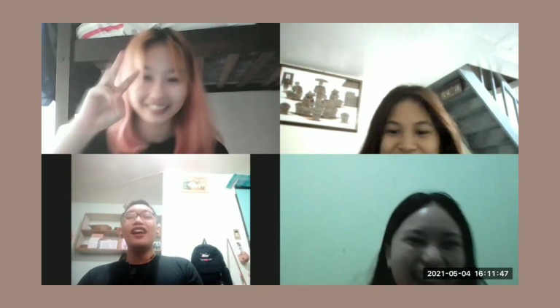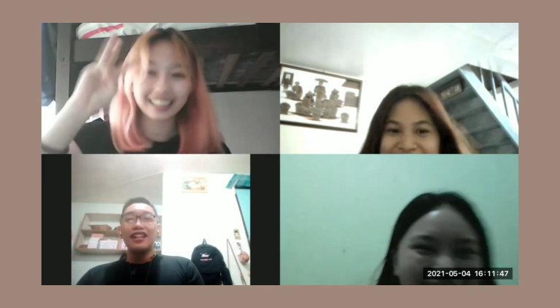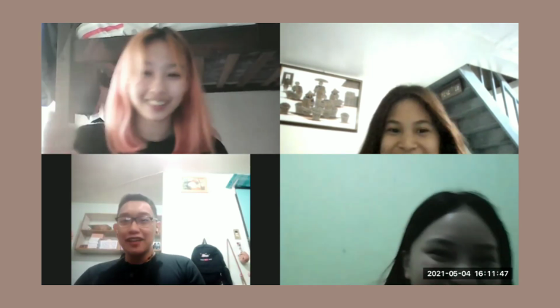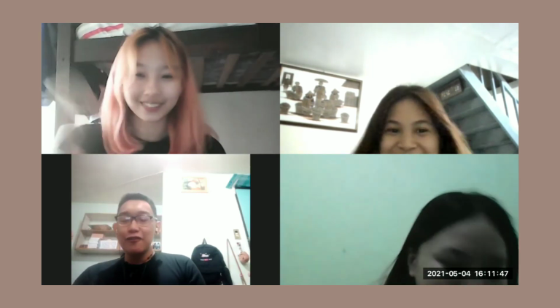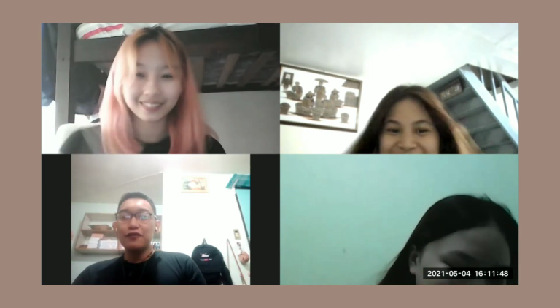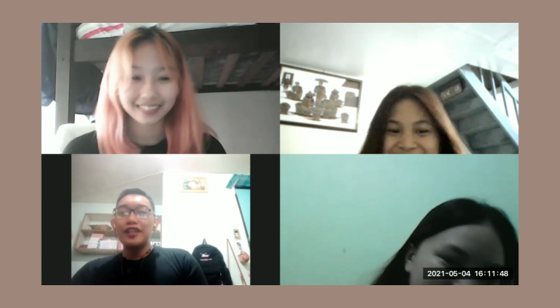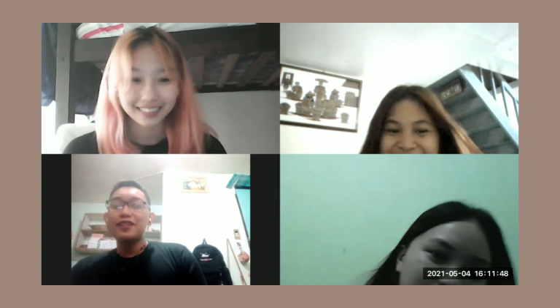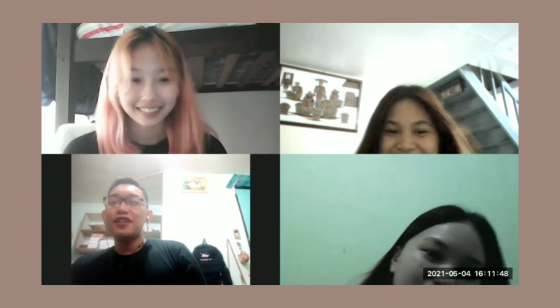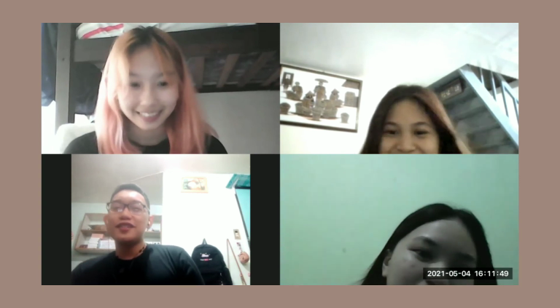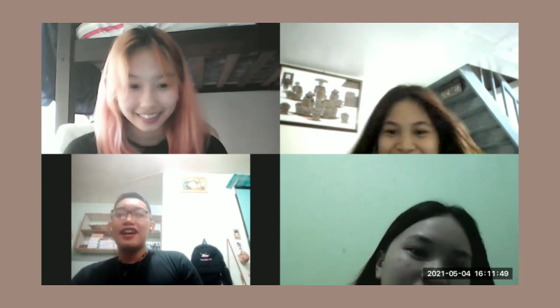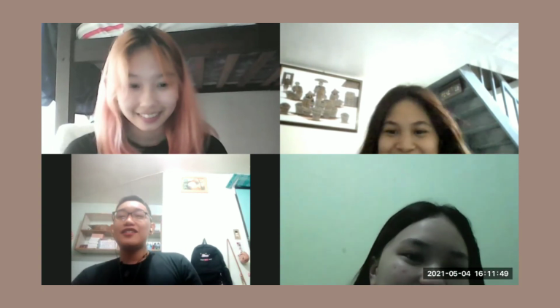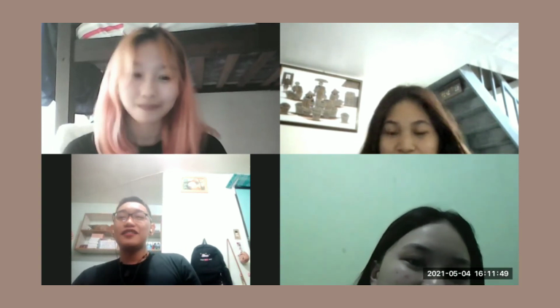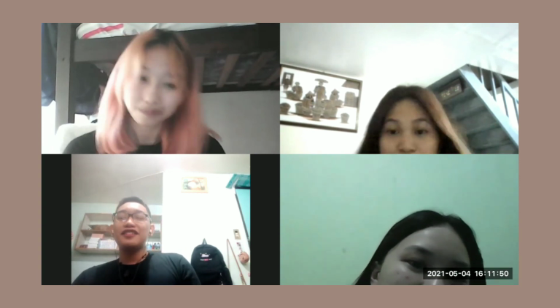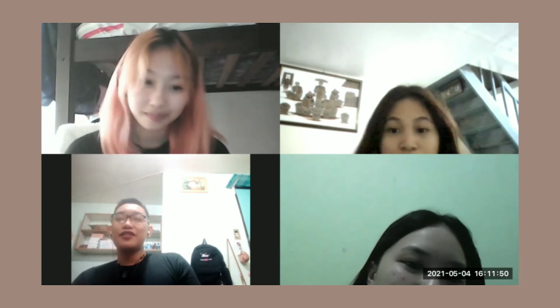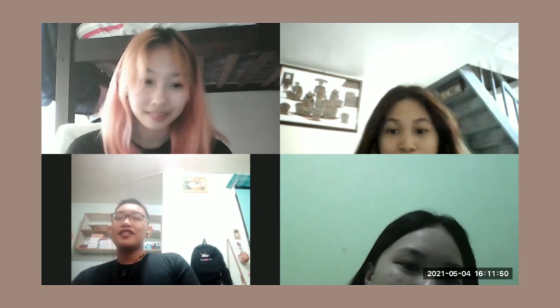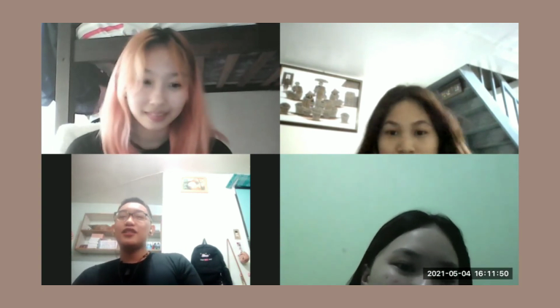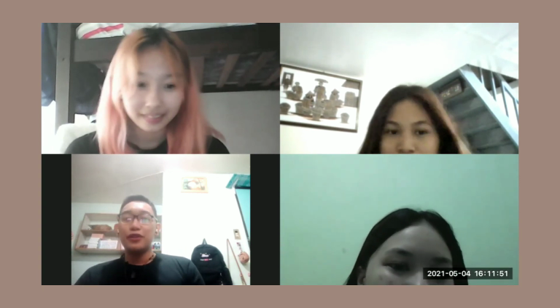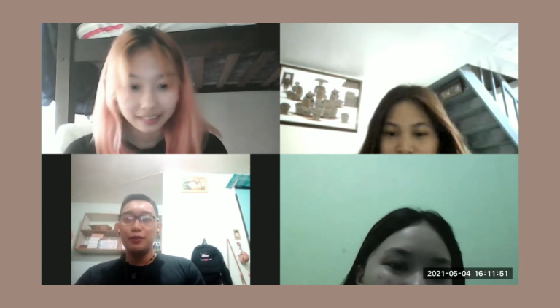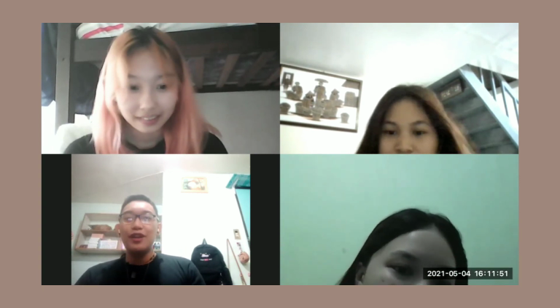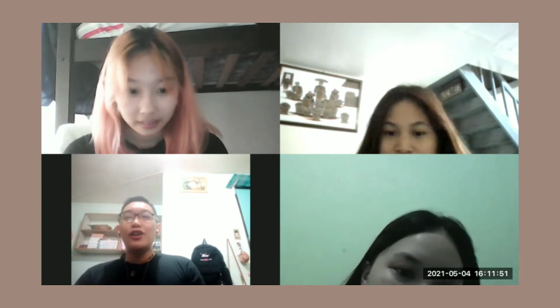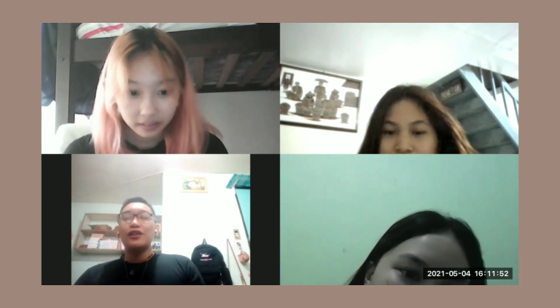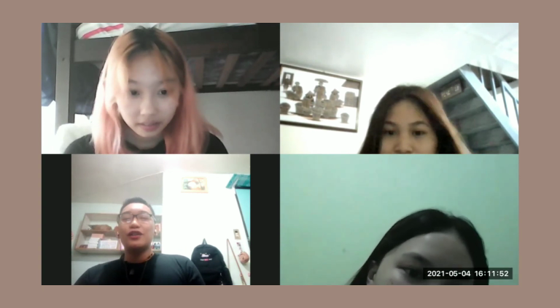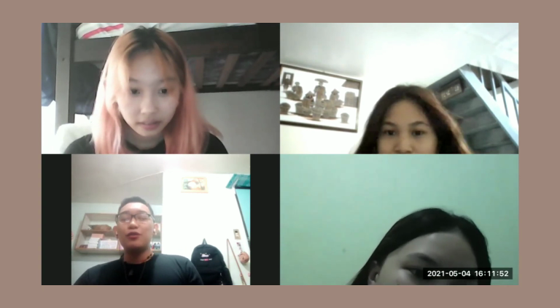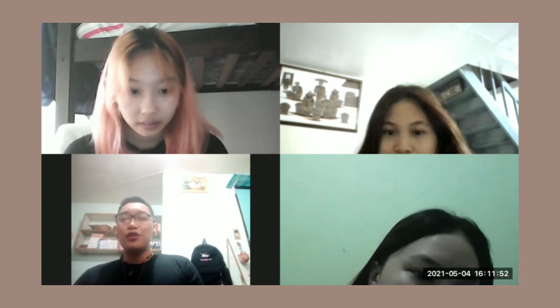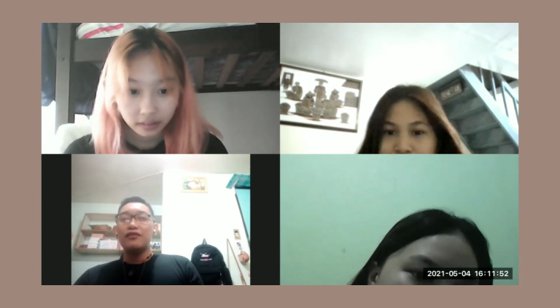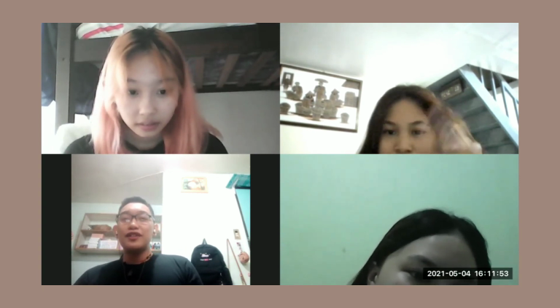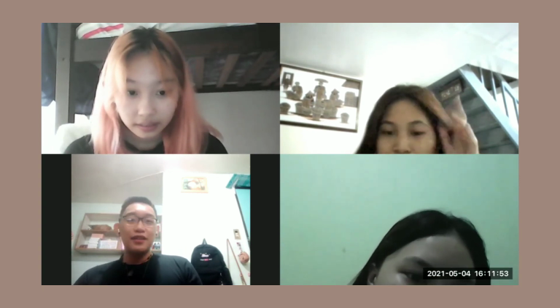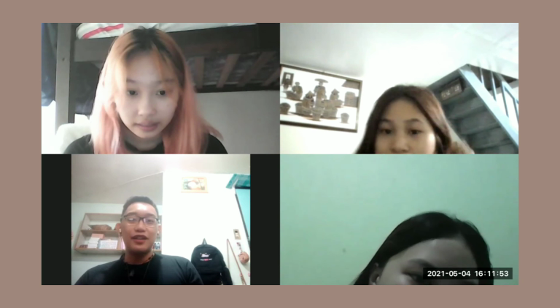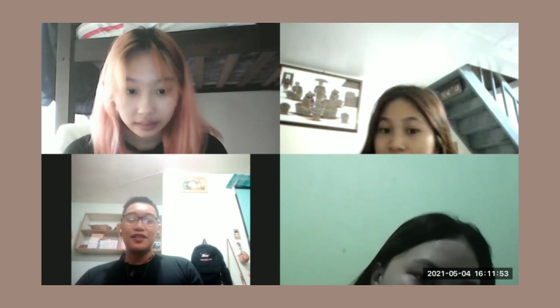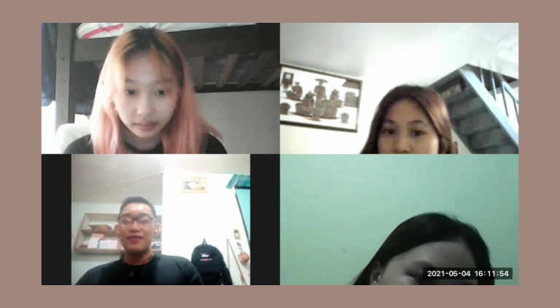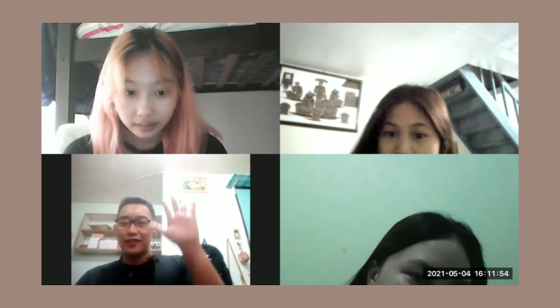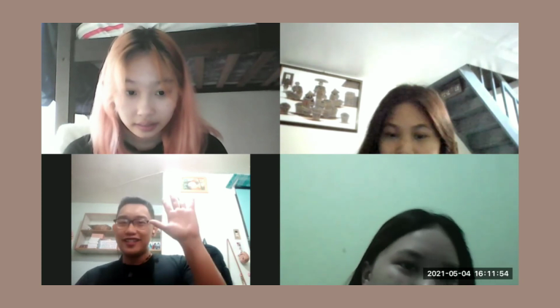Thank you, everyone, for listening to us answering the question assigned to our group. We hope you have learned something from us. Thank you for listening.